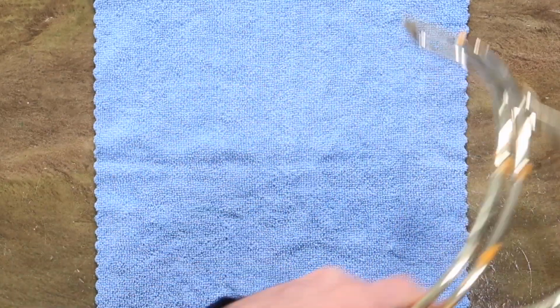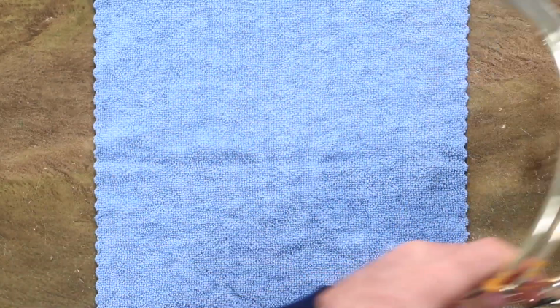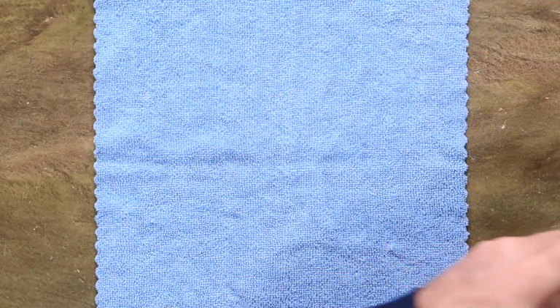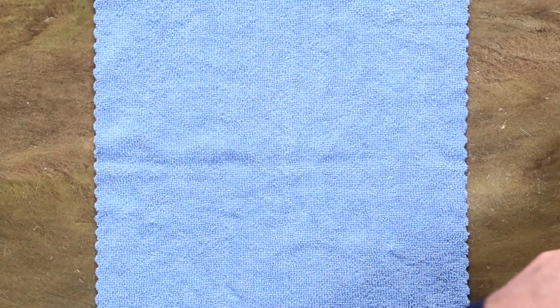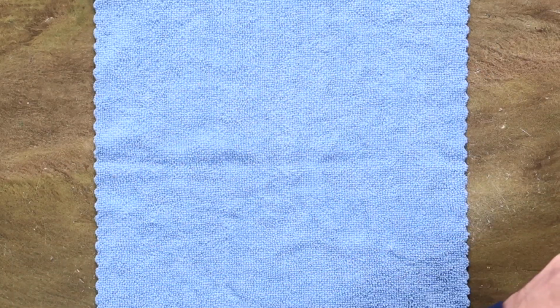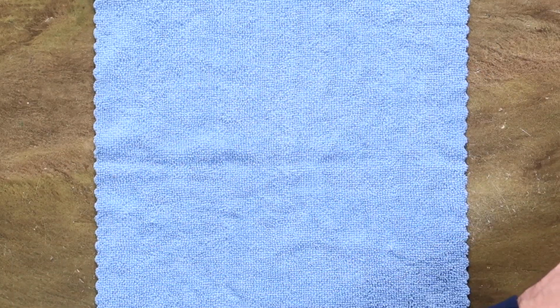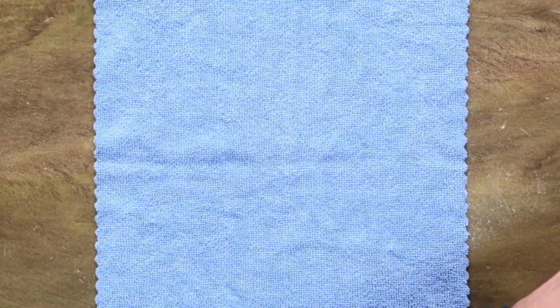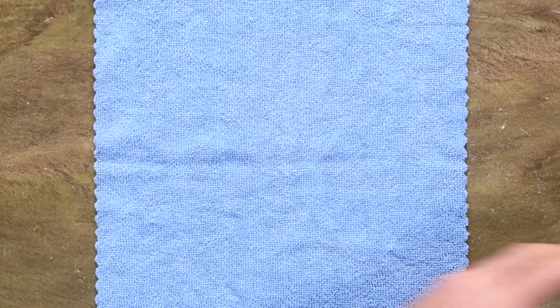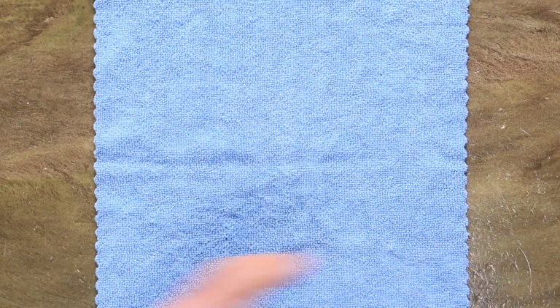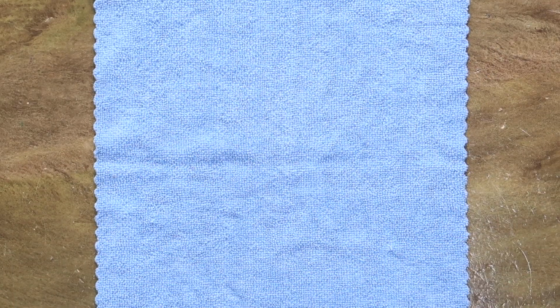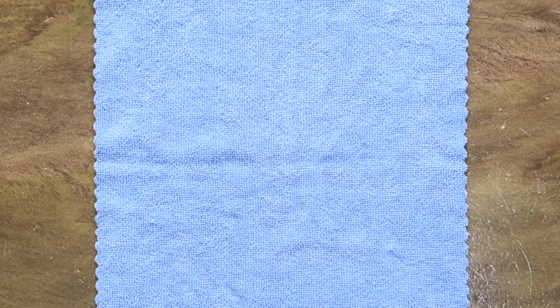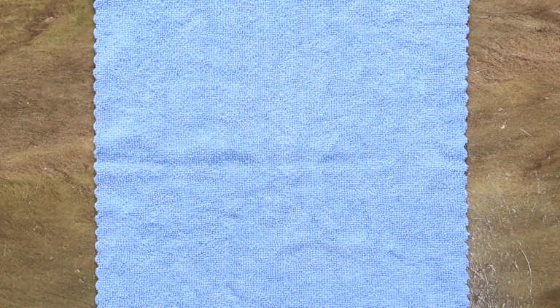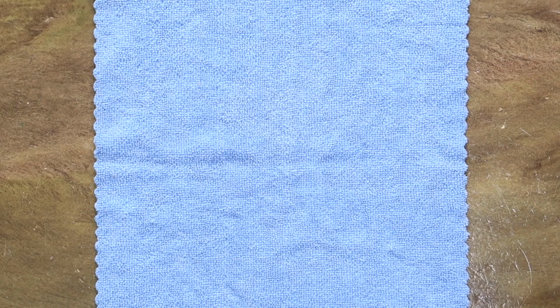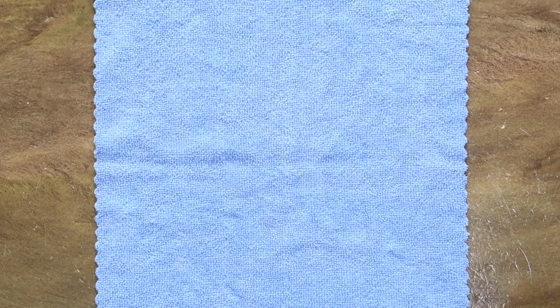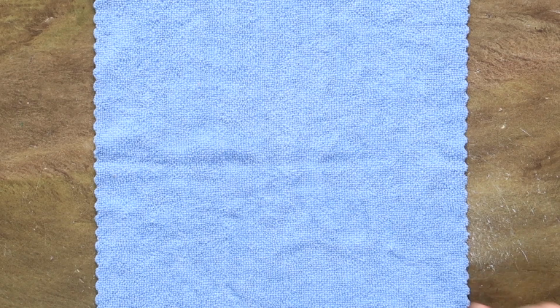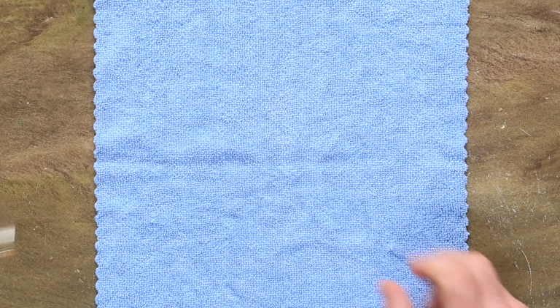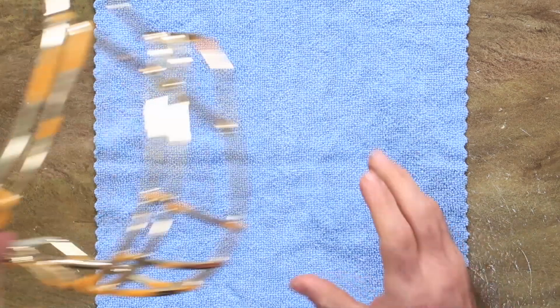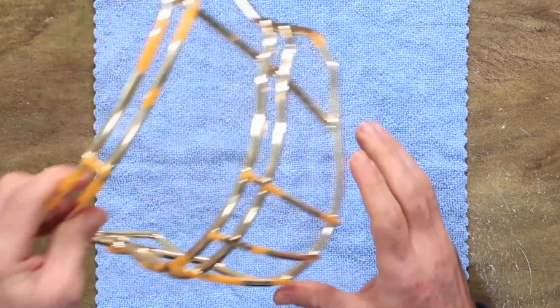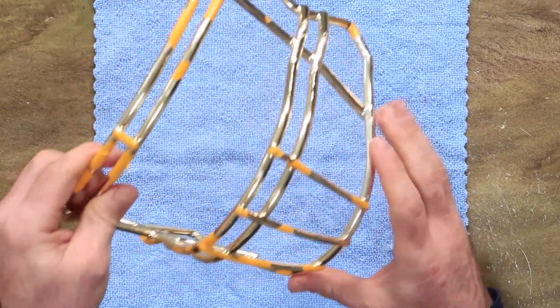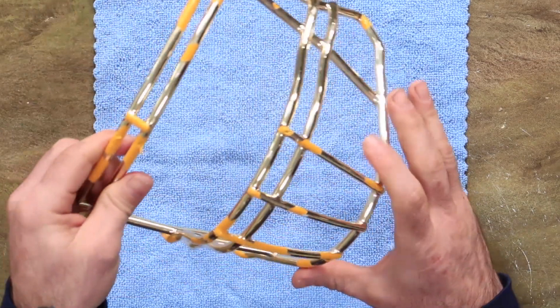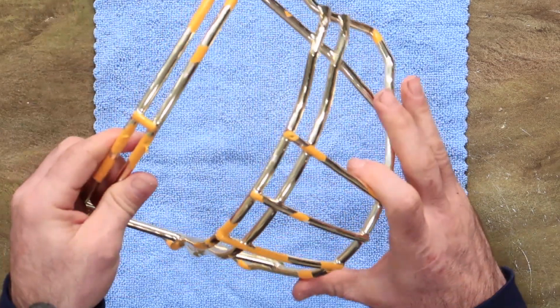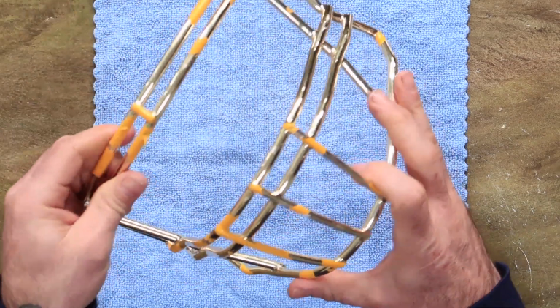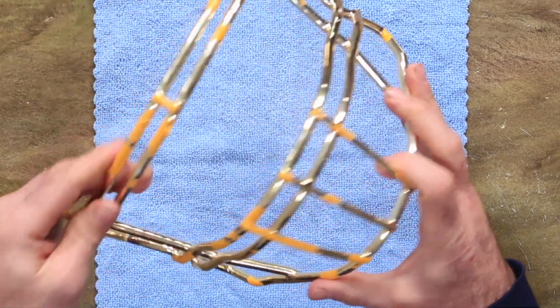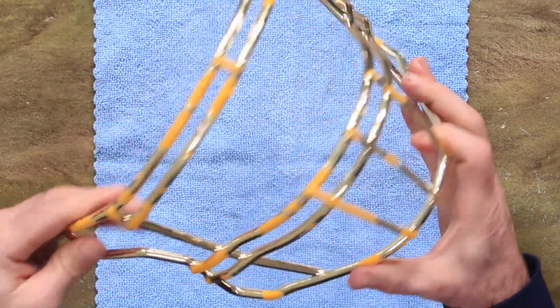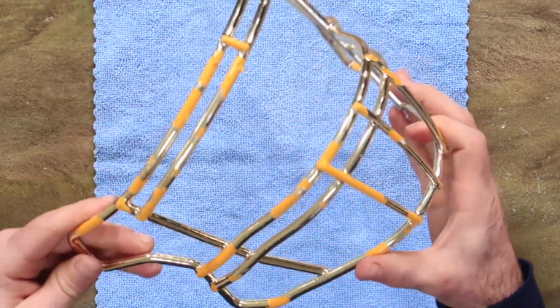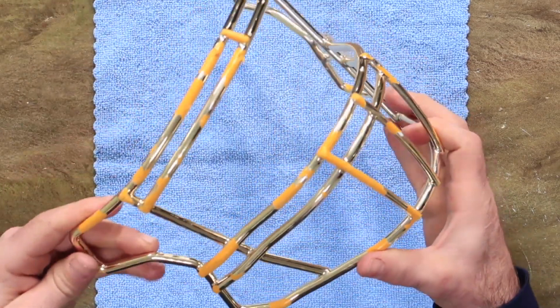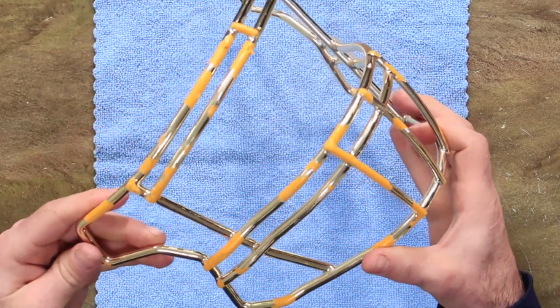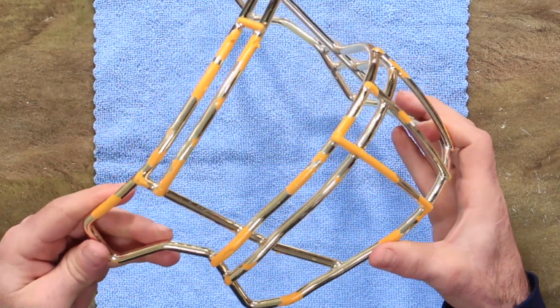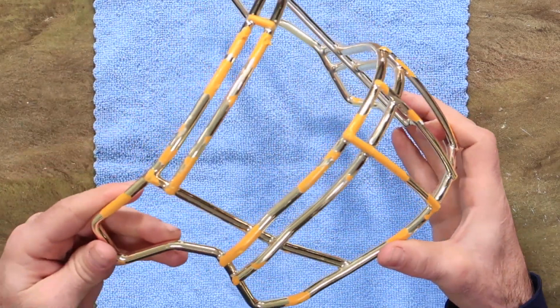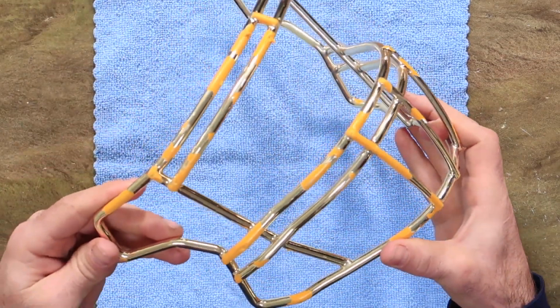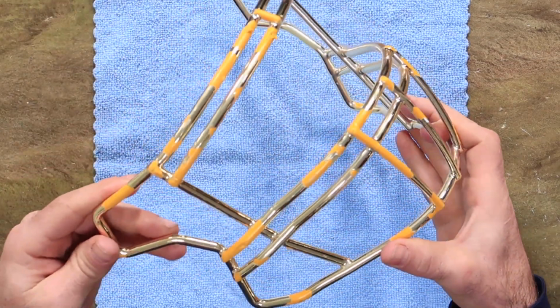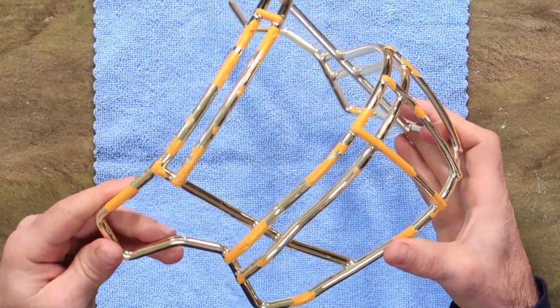And here is after six games, and you can see the chrome has really taken a pretty substantial beating.